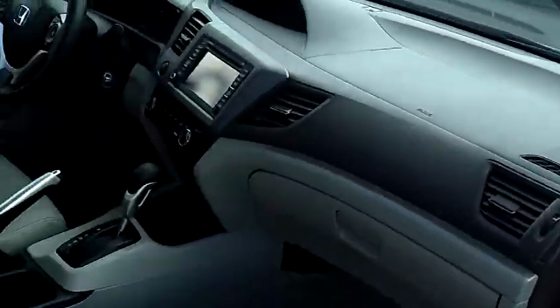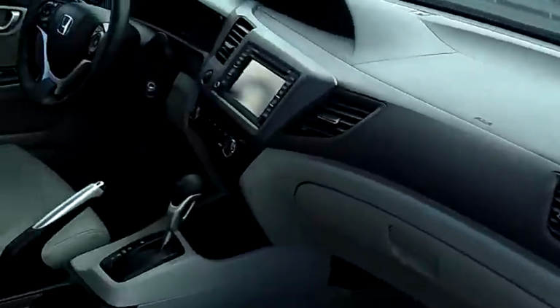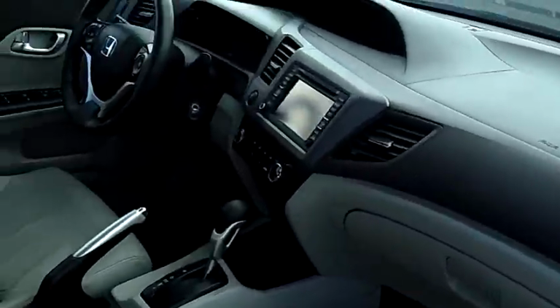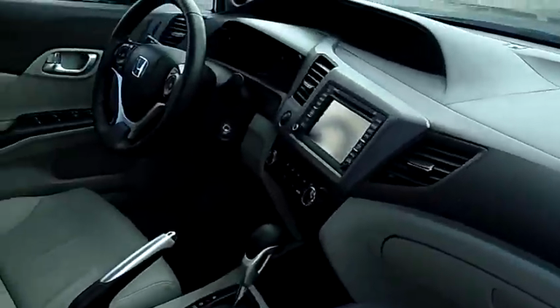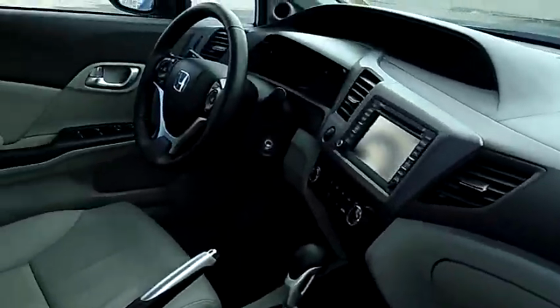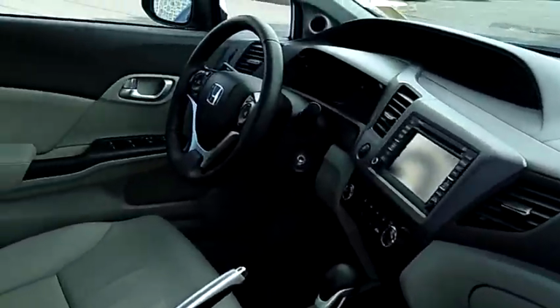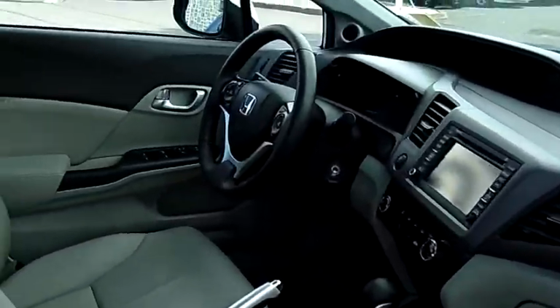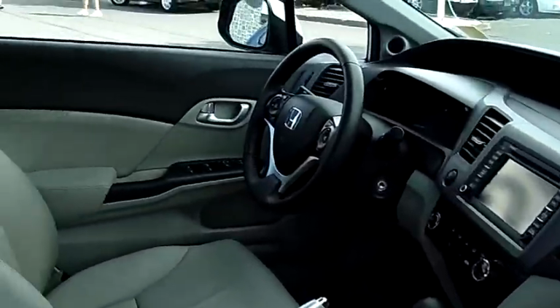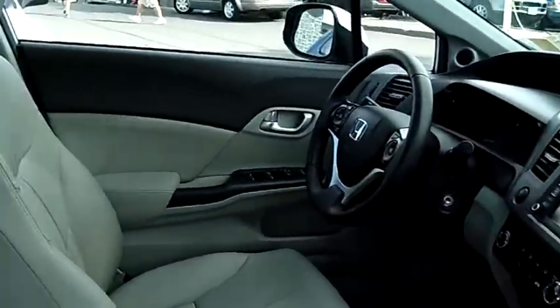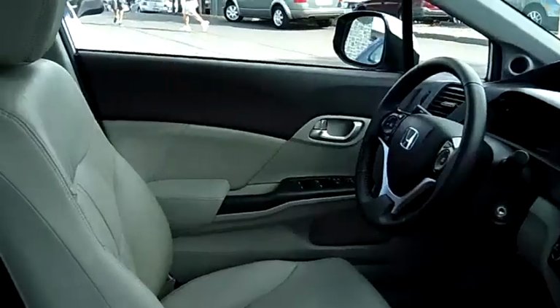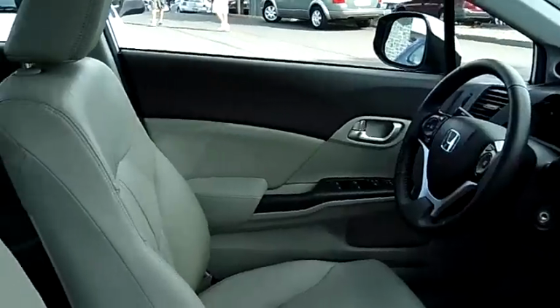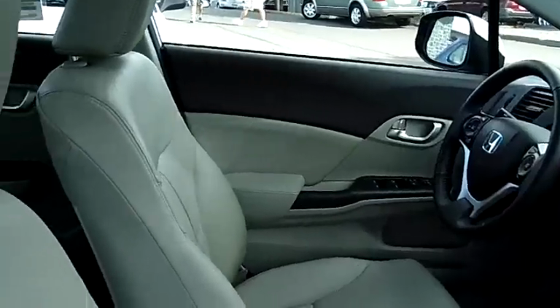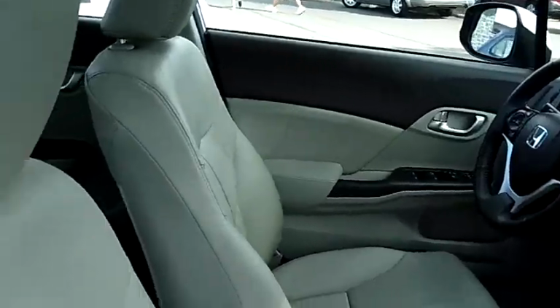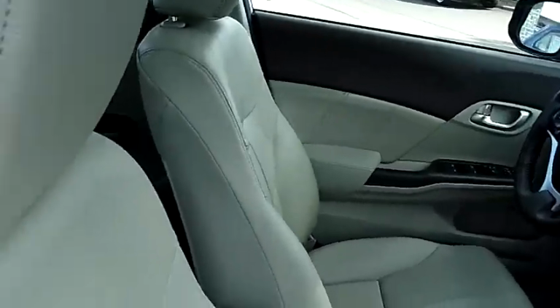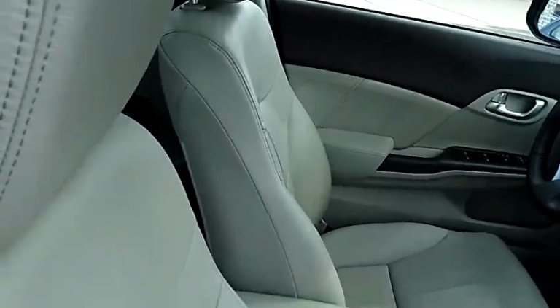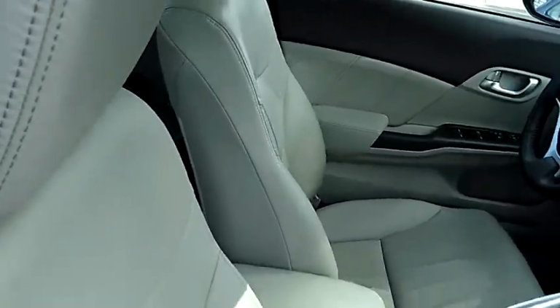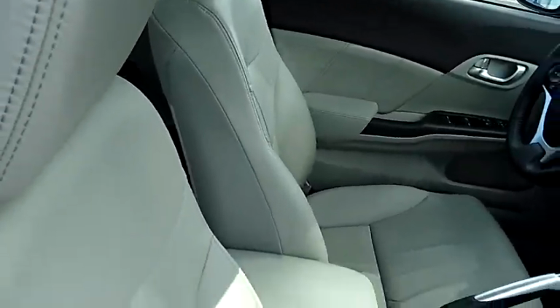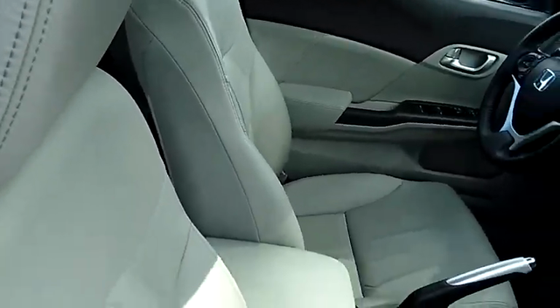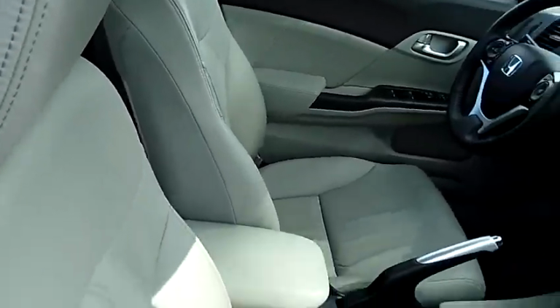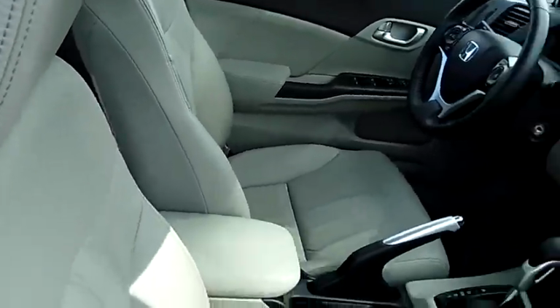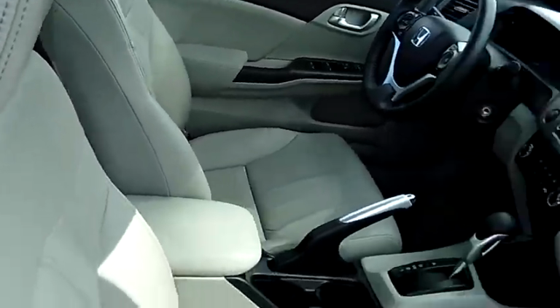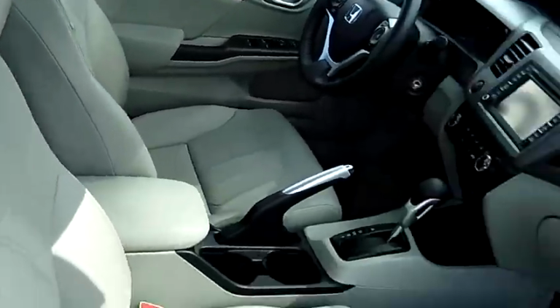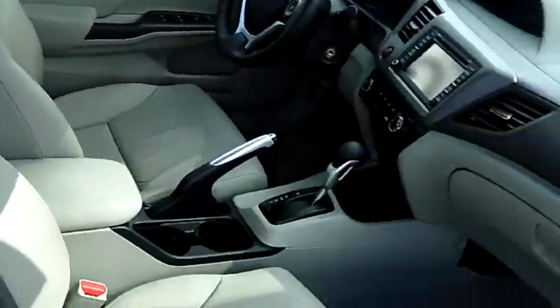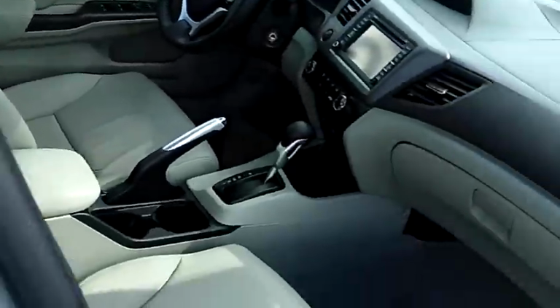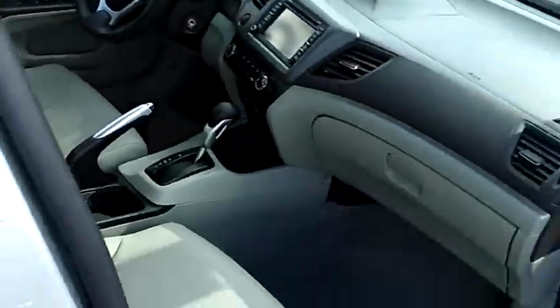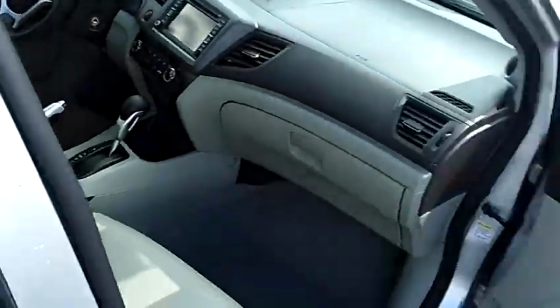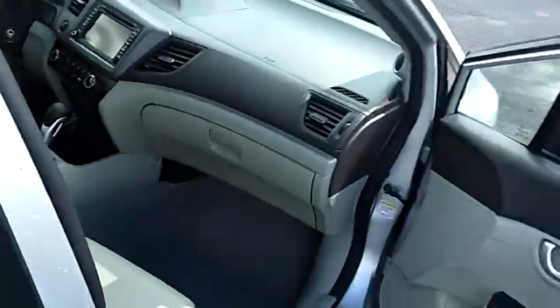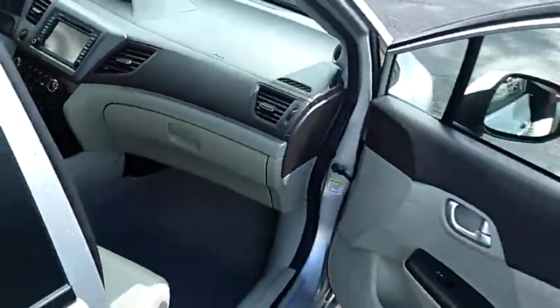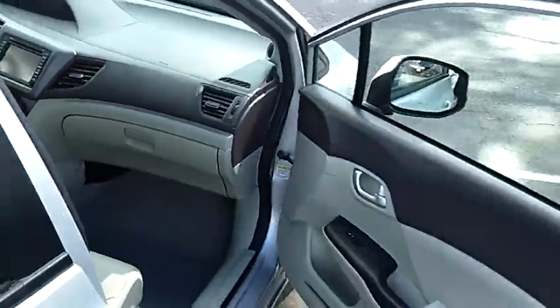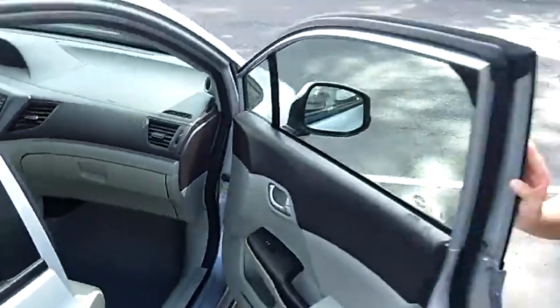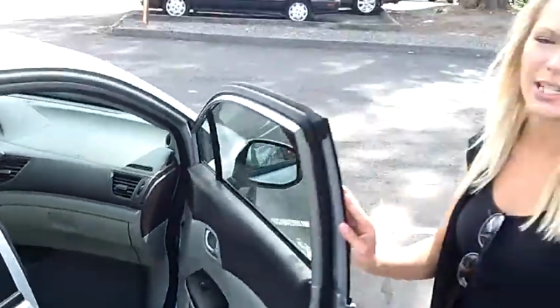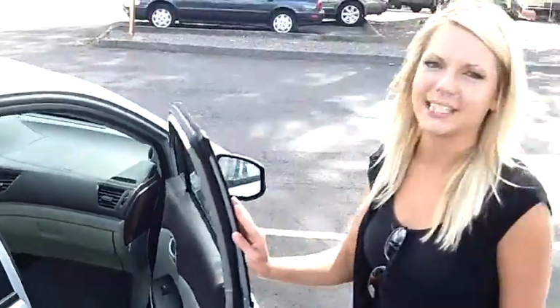It also has power windows, power door locks, heated seats, navigation system, and single-disc MP3.